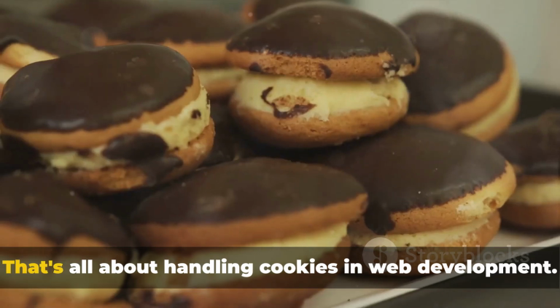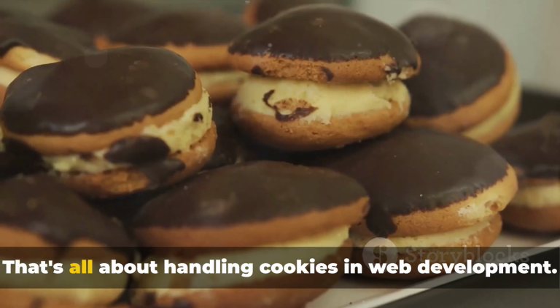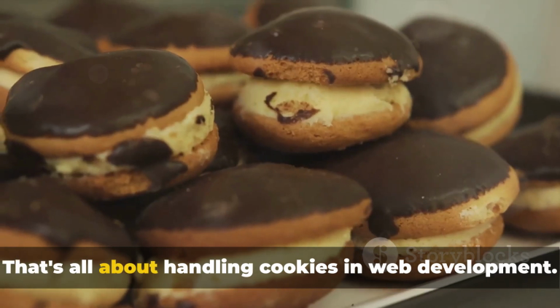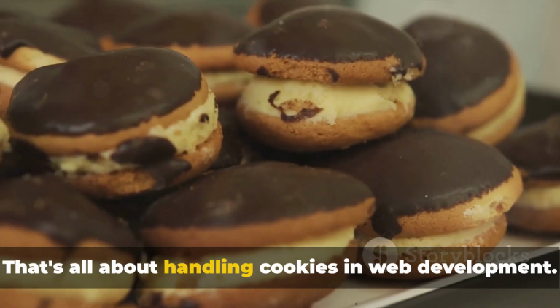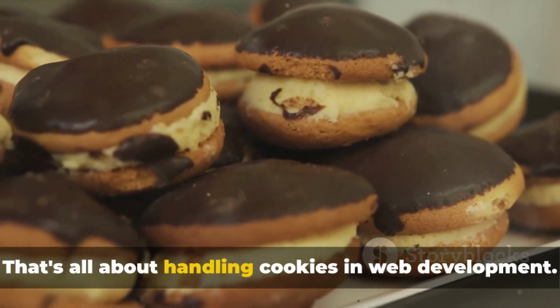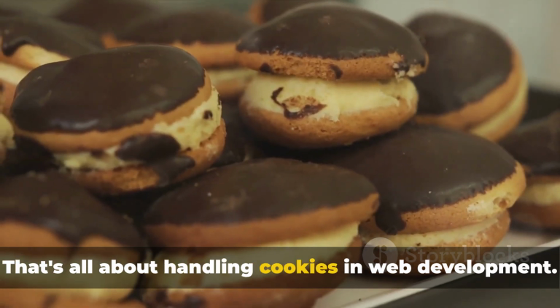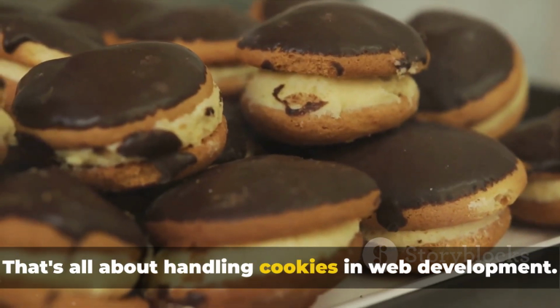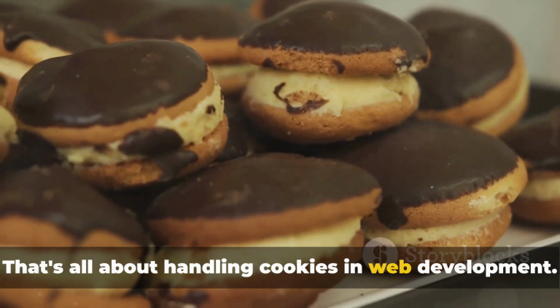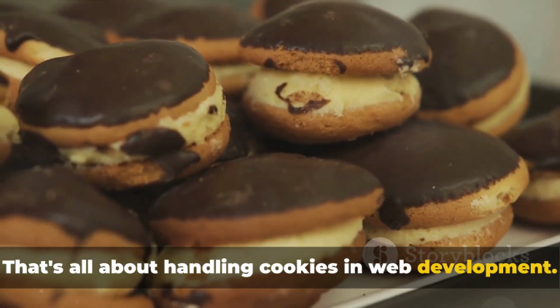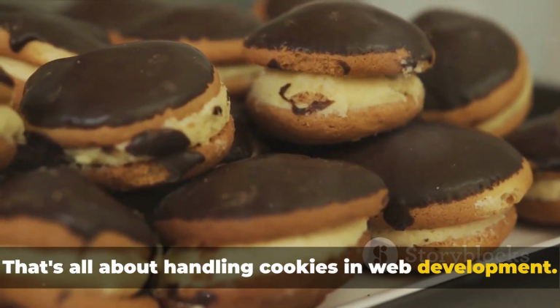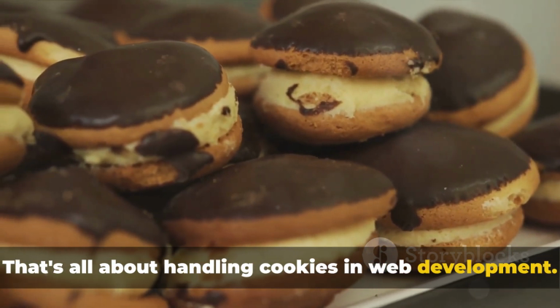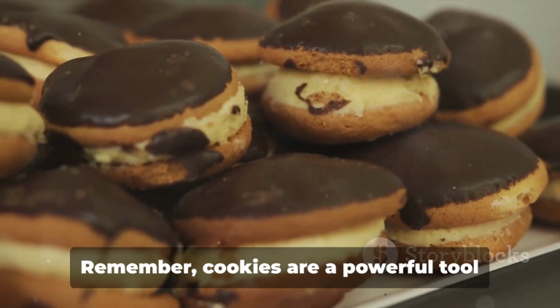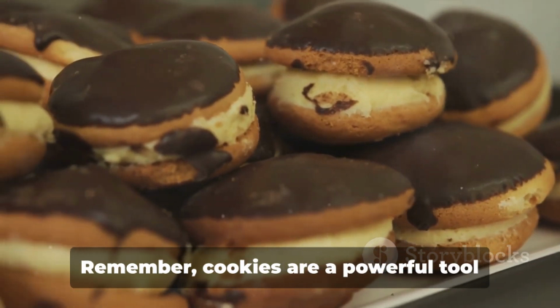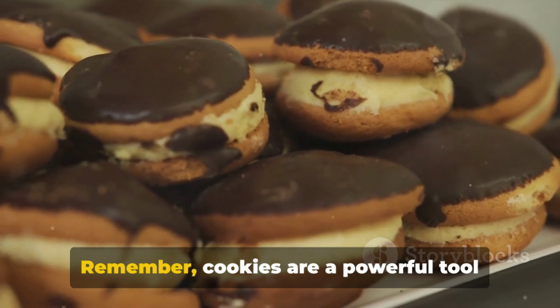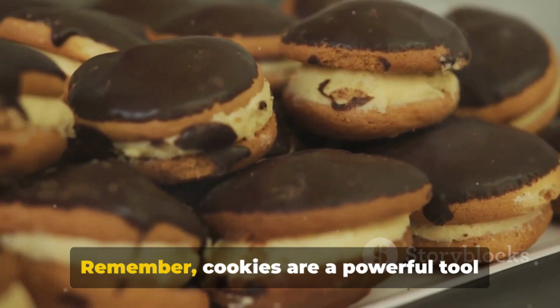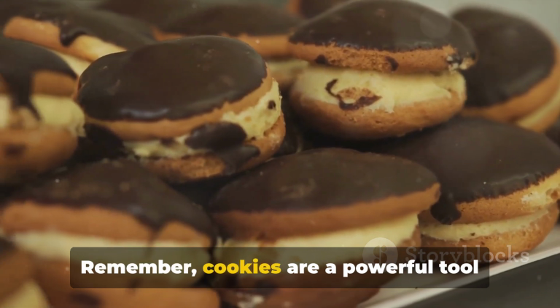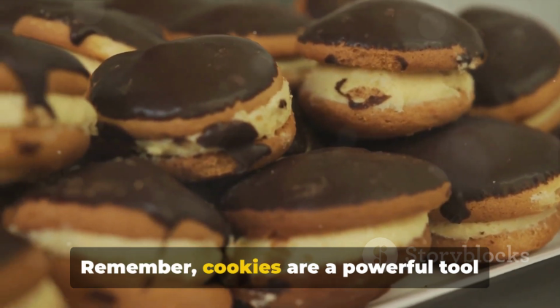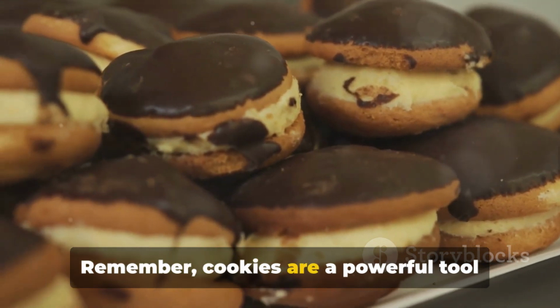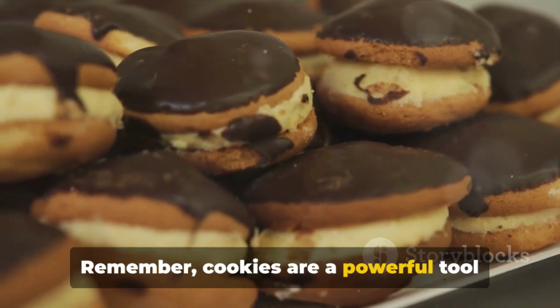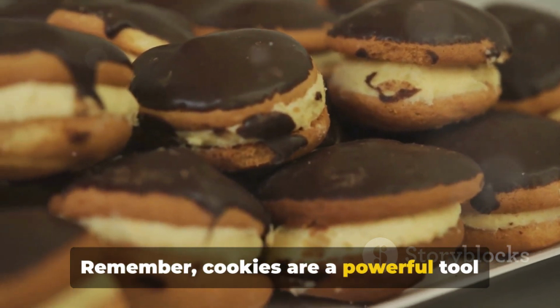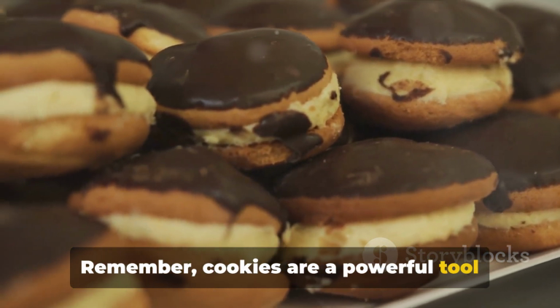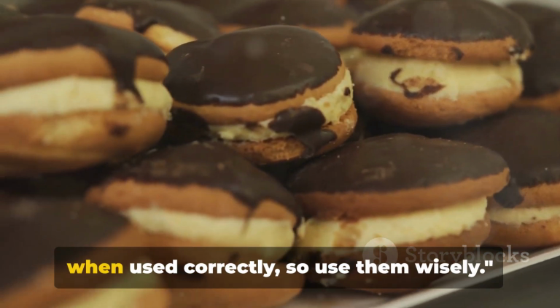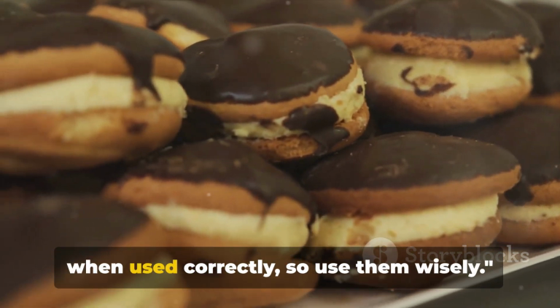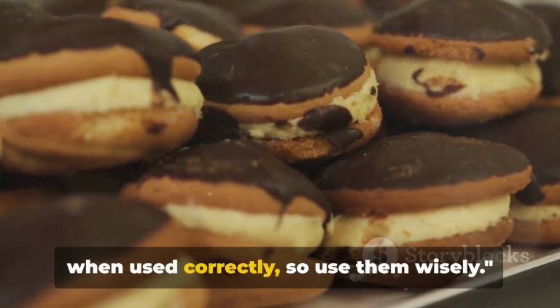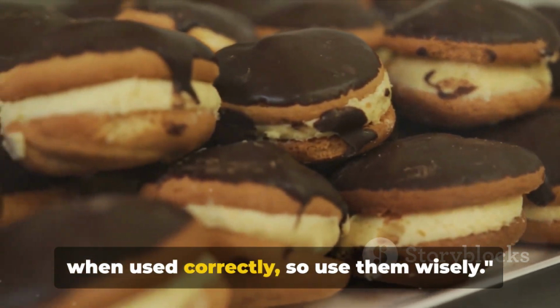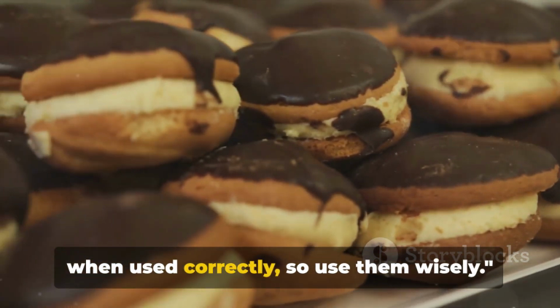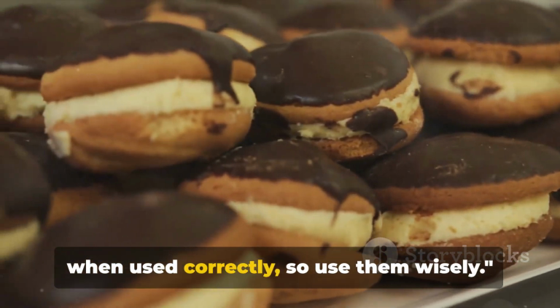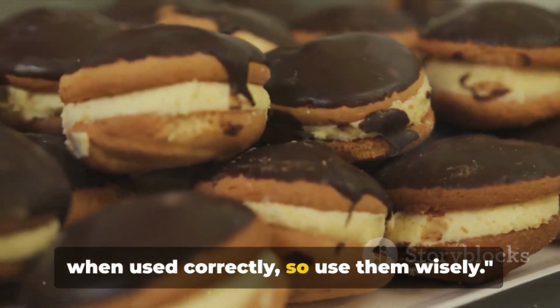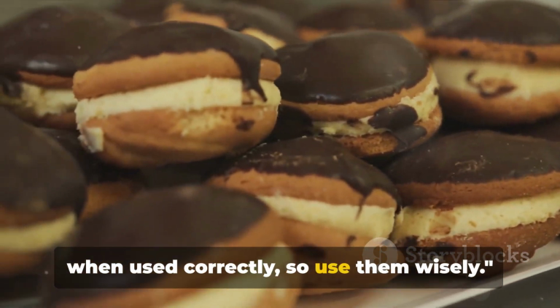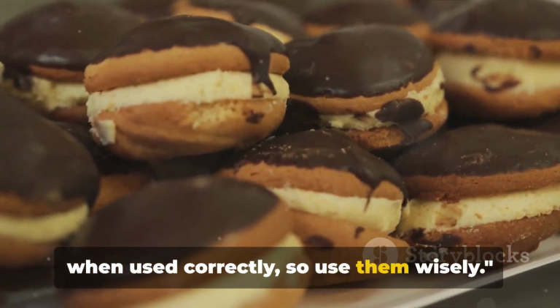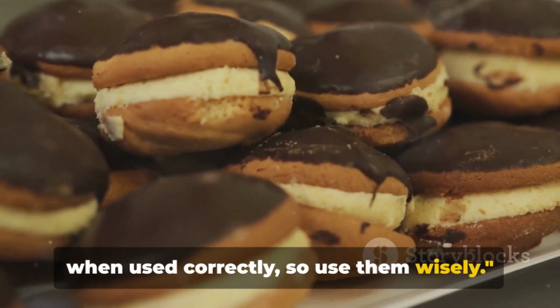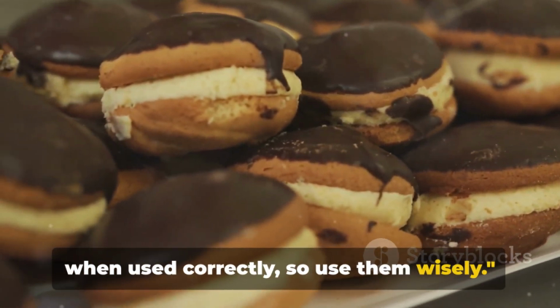That's all about handling cookies in web development. Remember, cookies are a powerful tool when used correctly, so use them wisely.